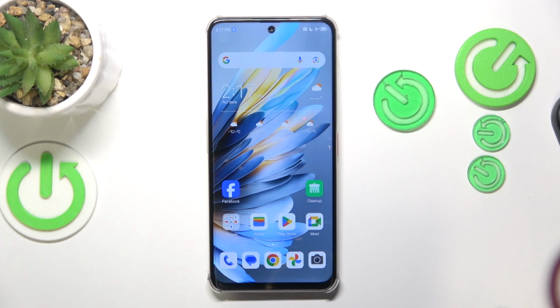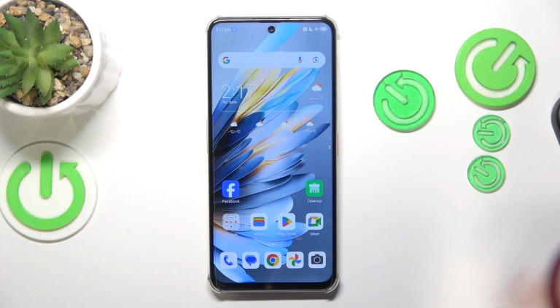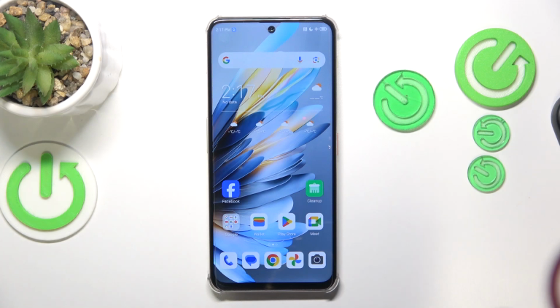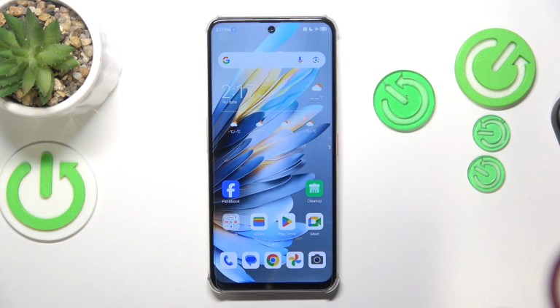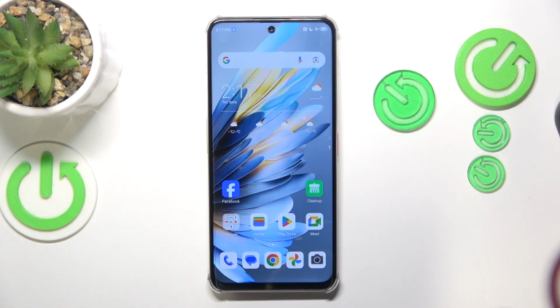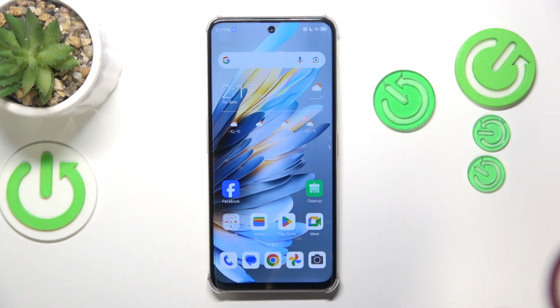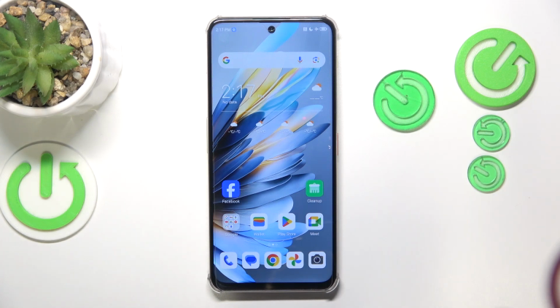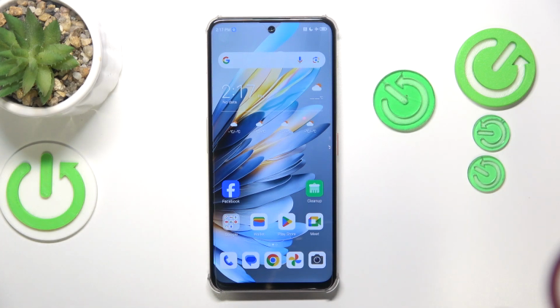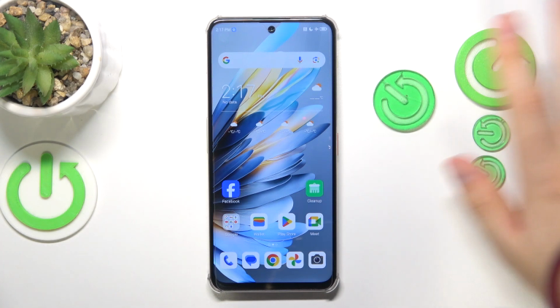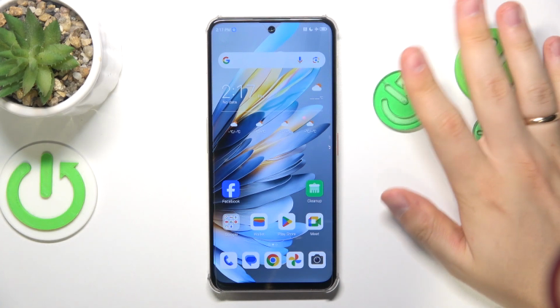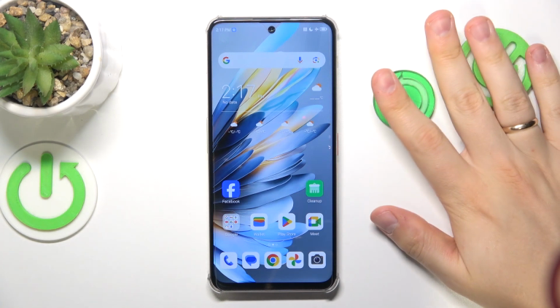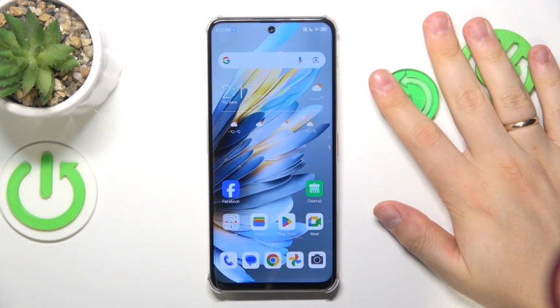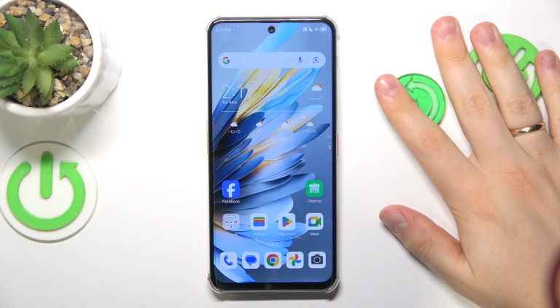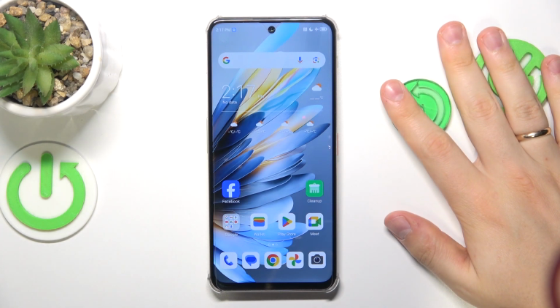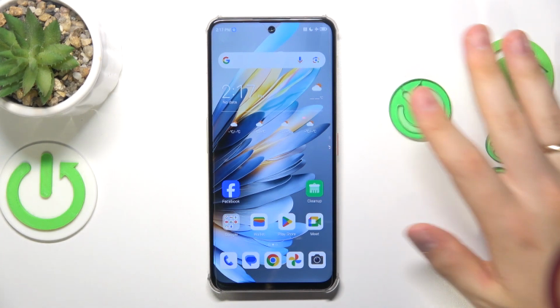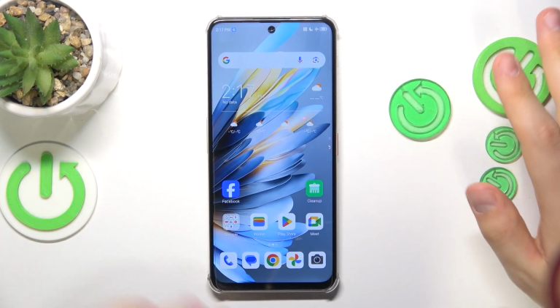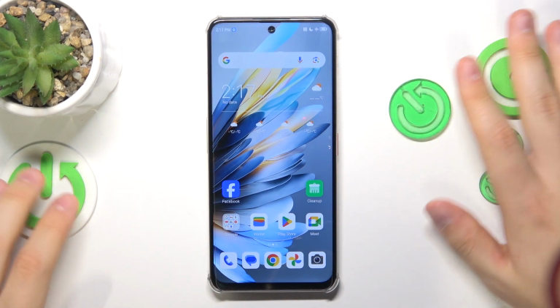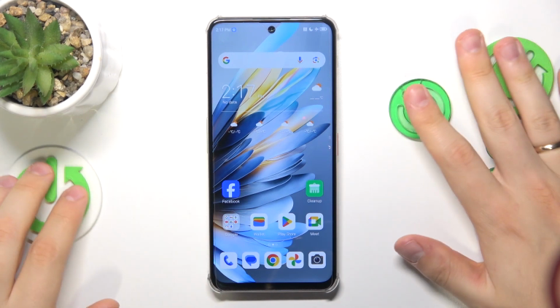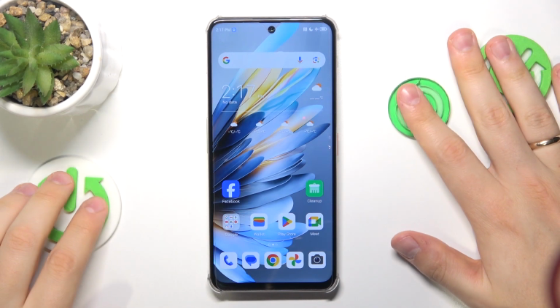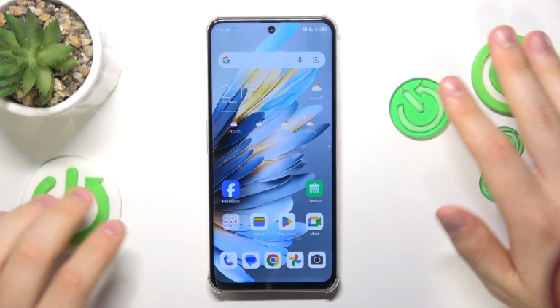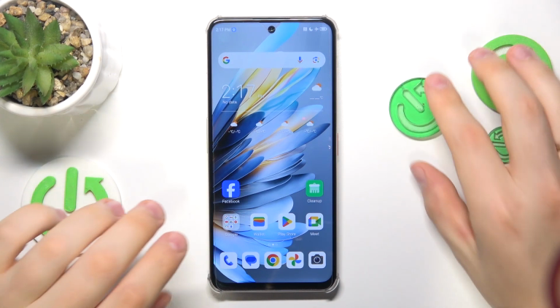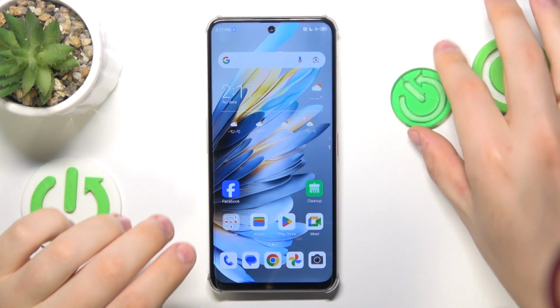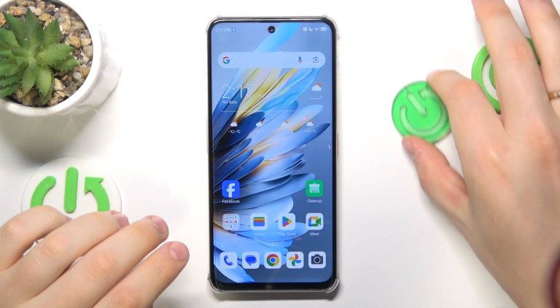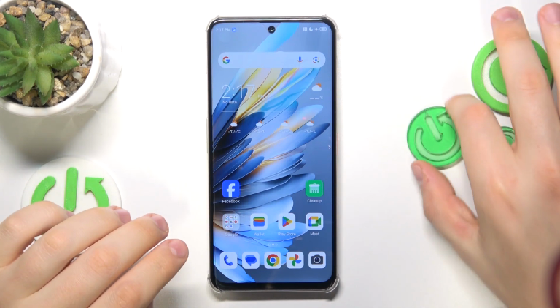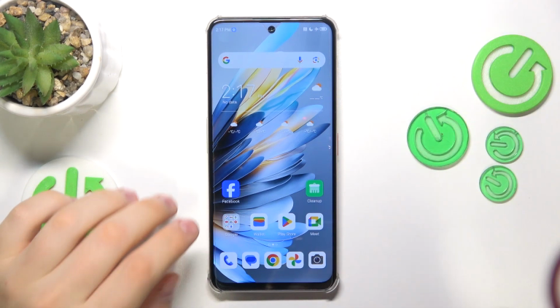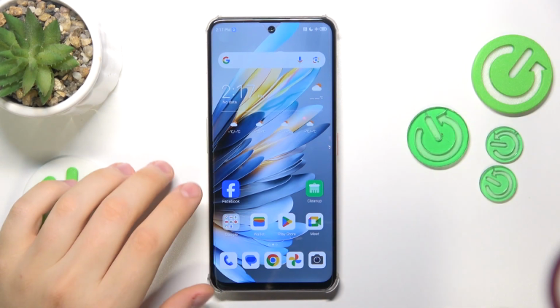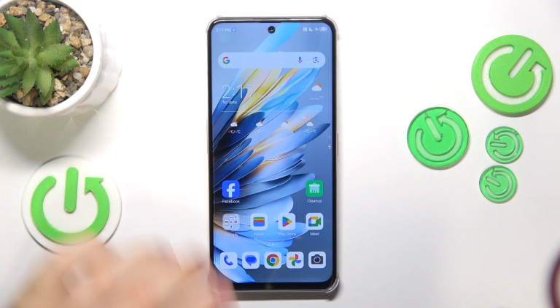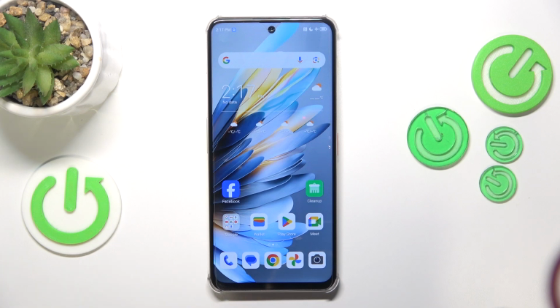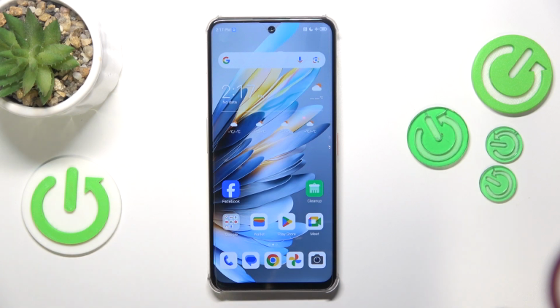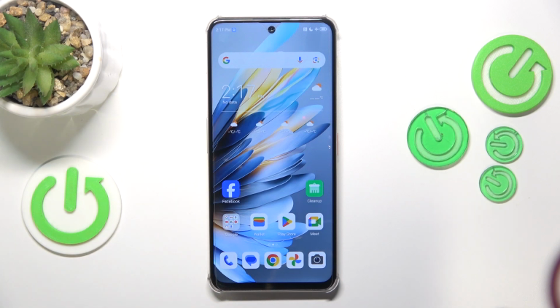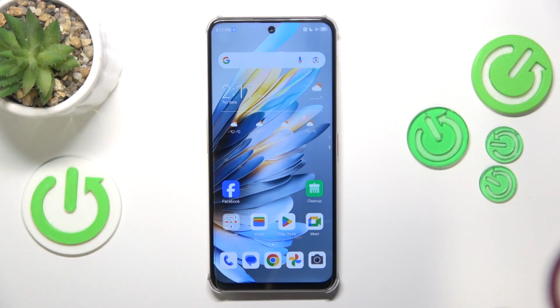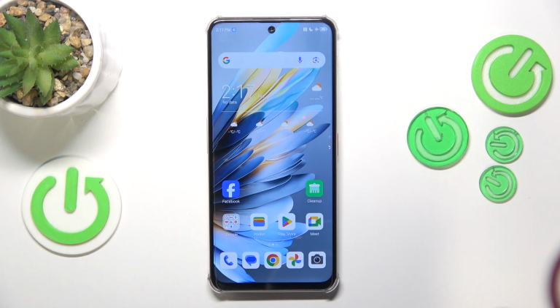This is Nubia Focus Pro and today I'll show how you can fix the incoming phone call receptivity problems on this smartphone.